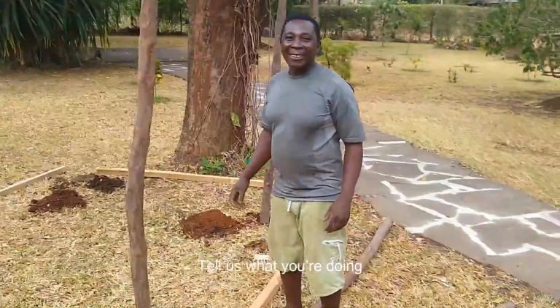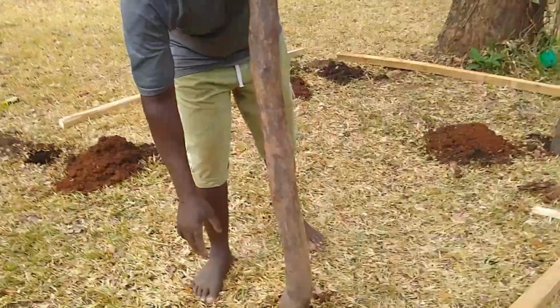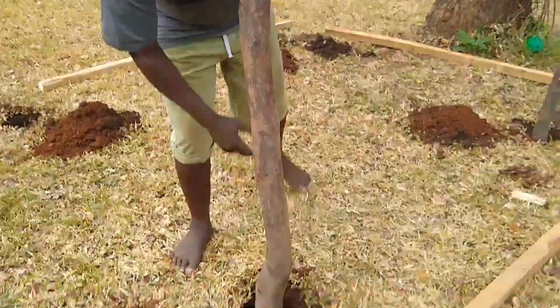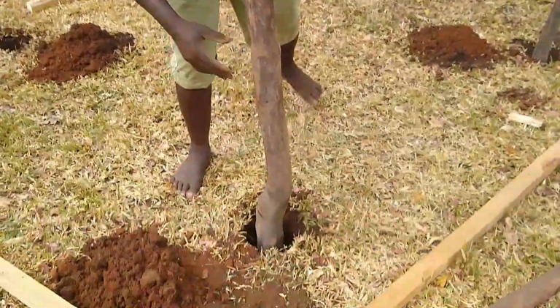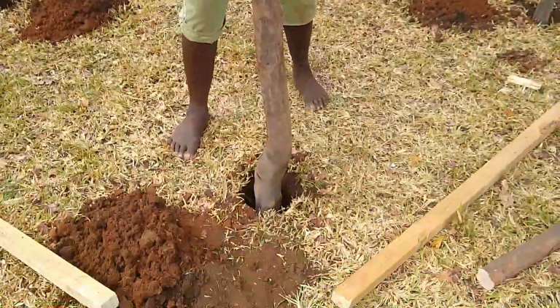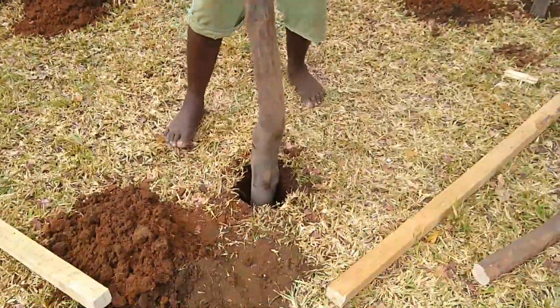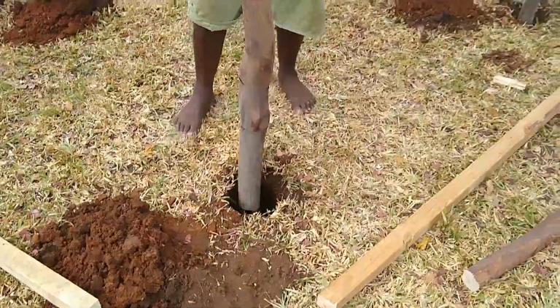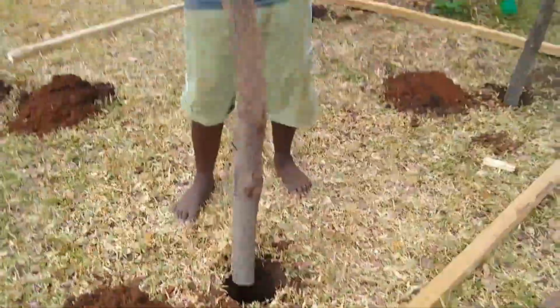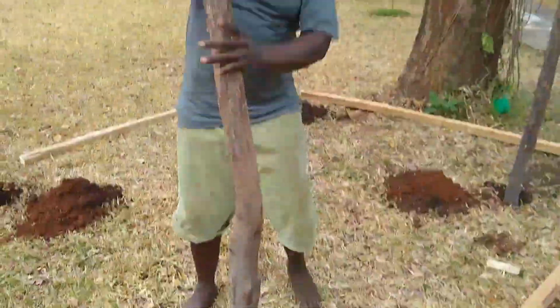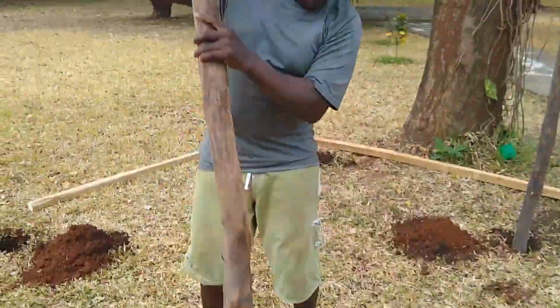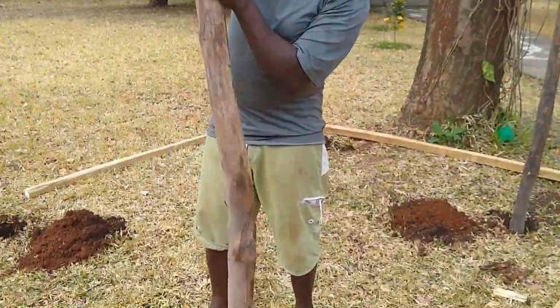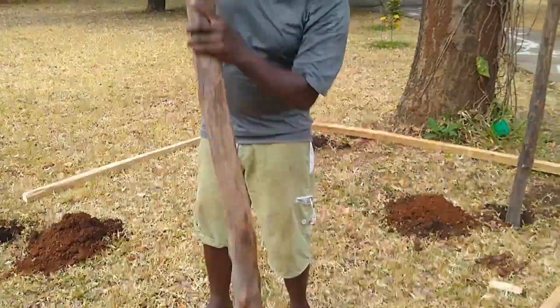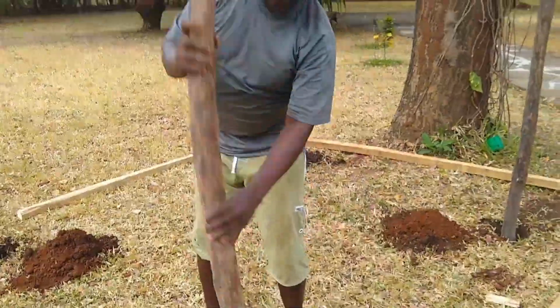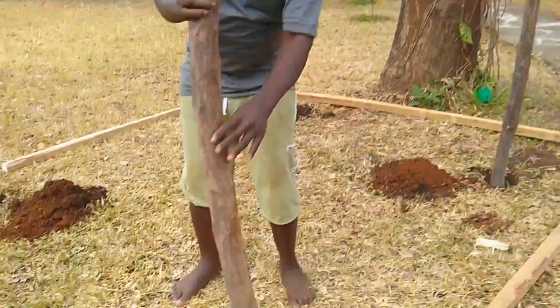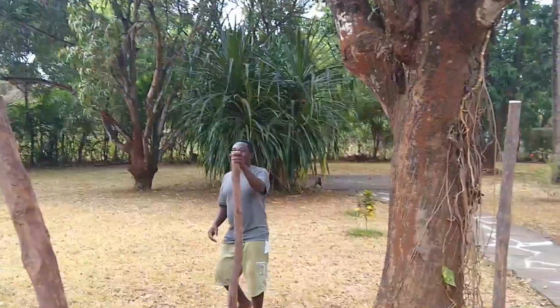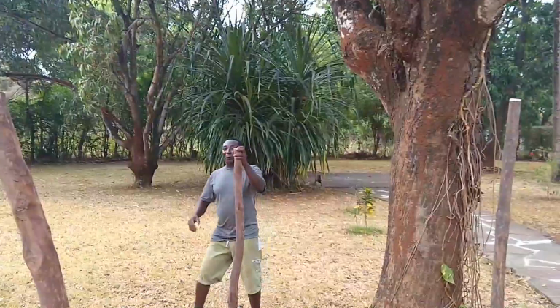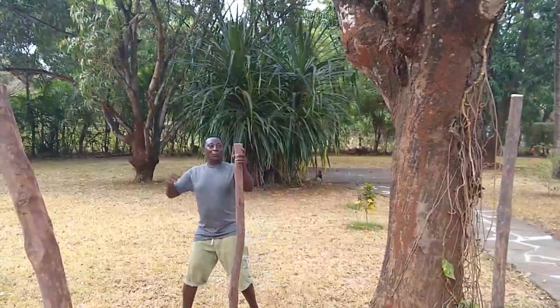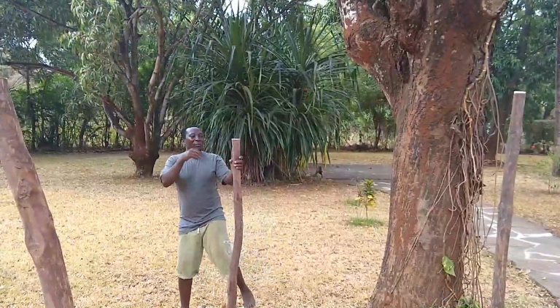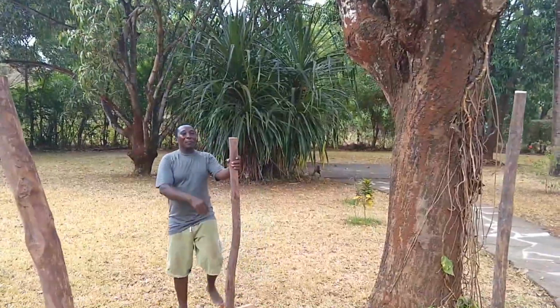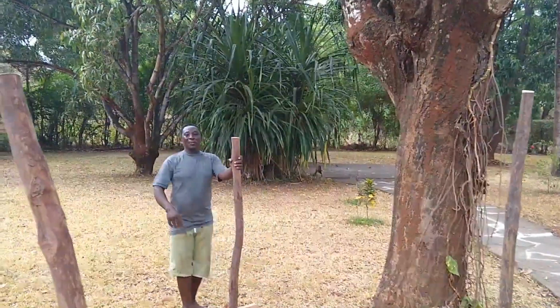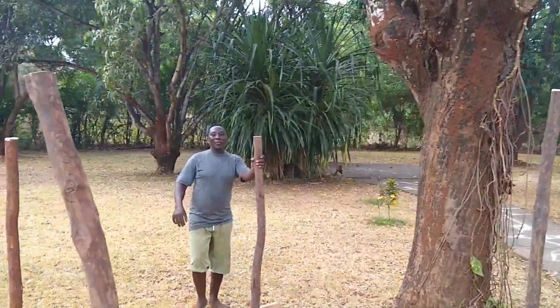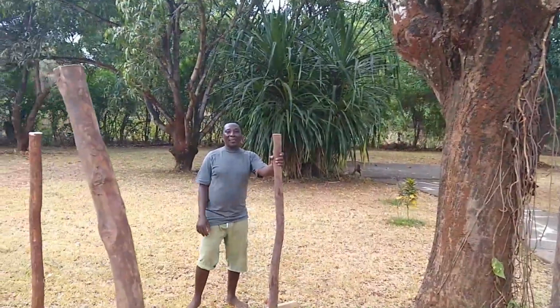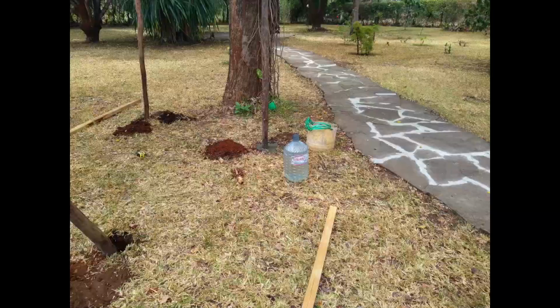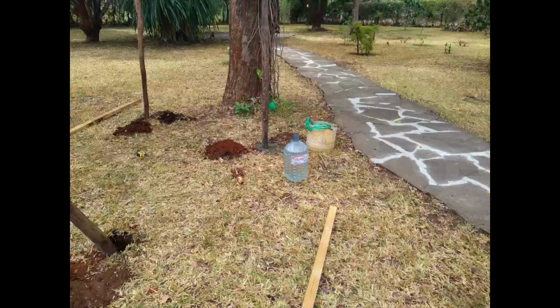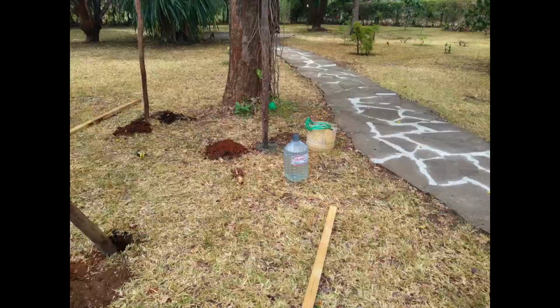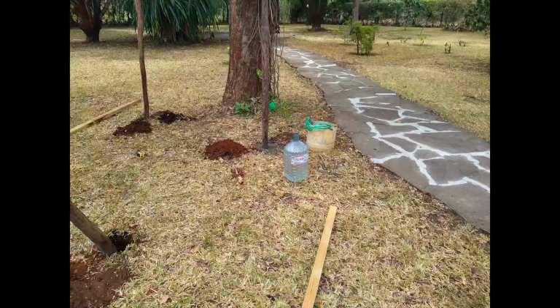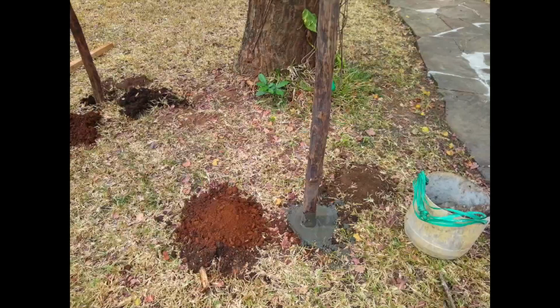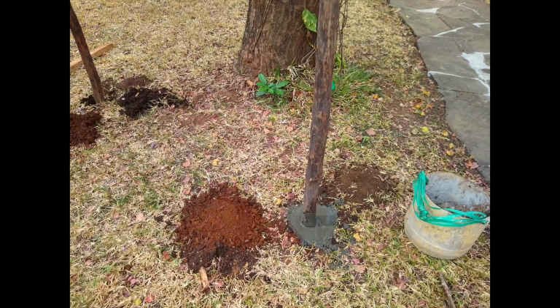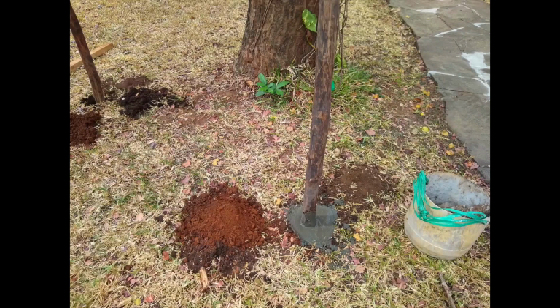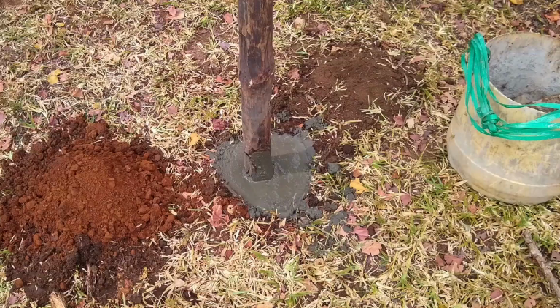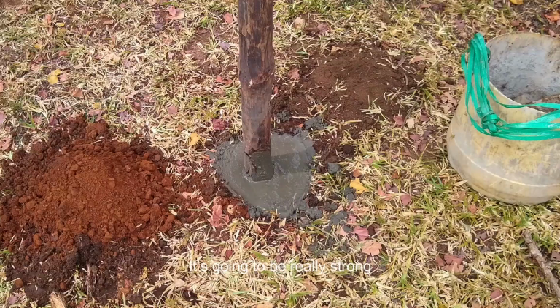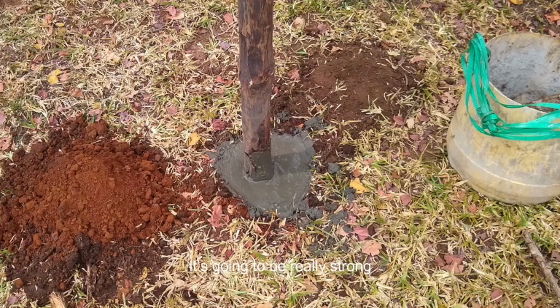First we put this one here, then we put the cement inside. It's going to be...